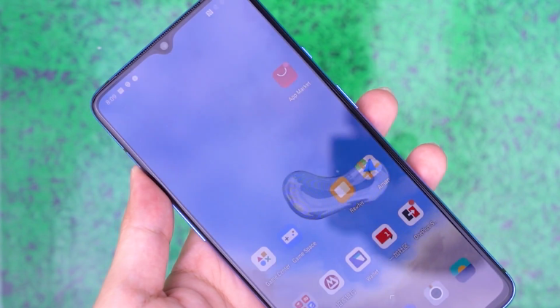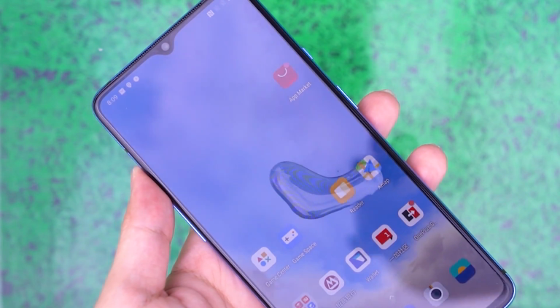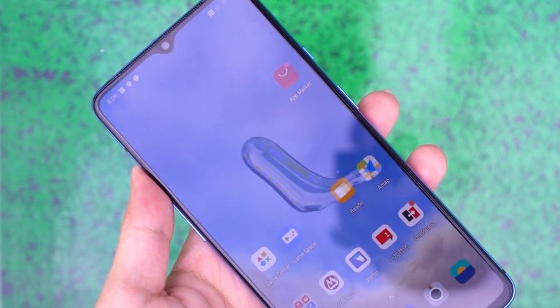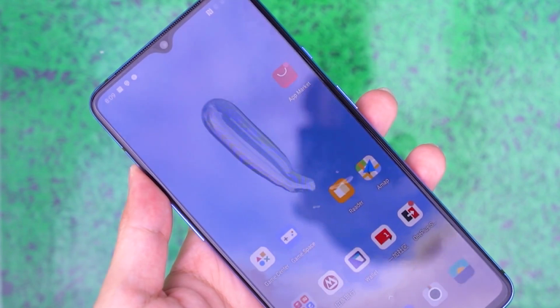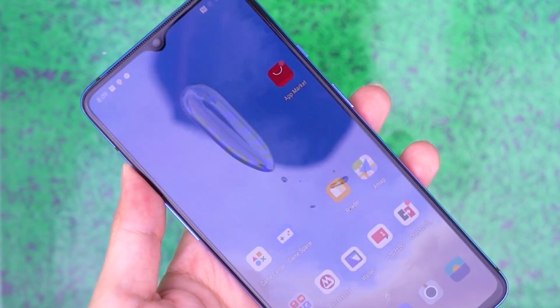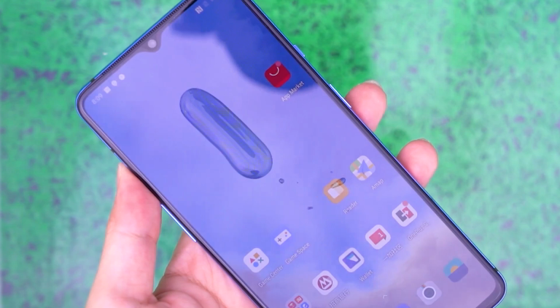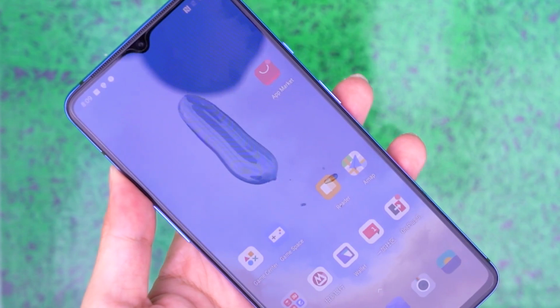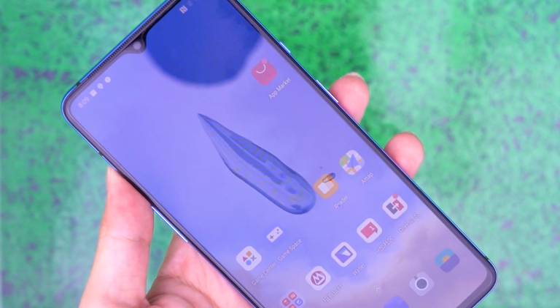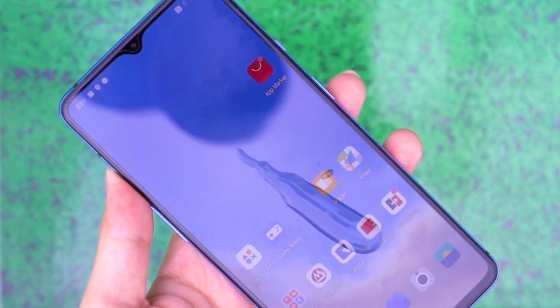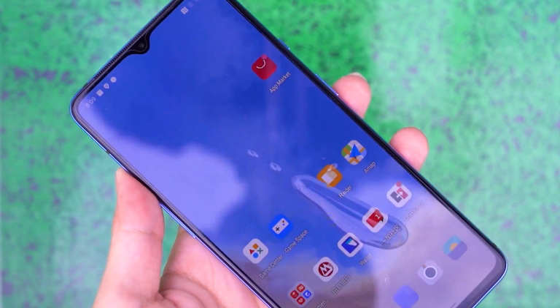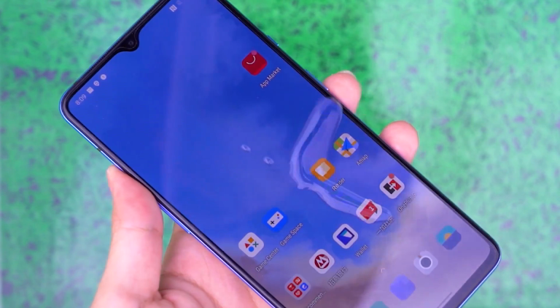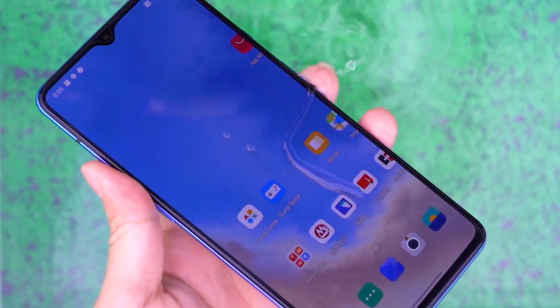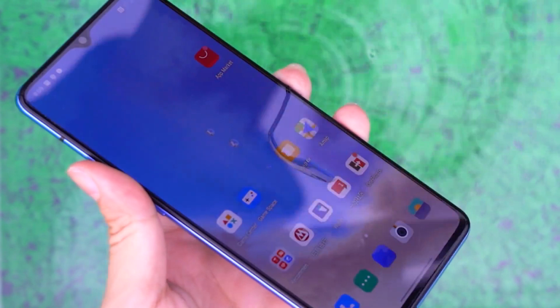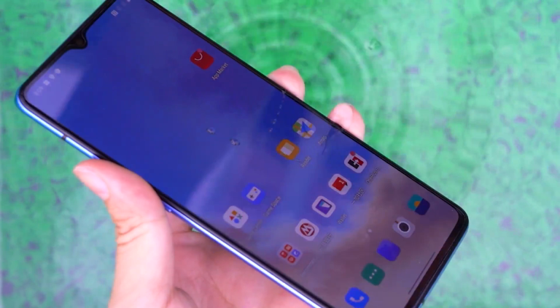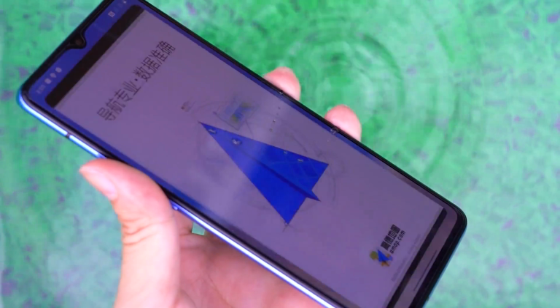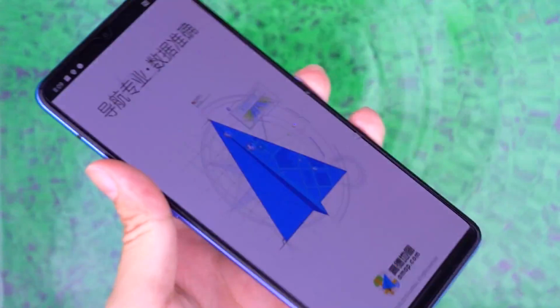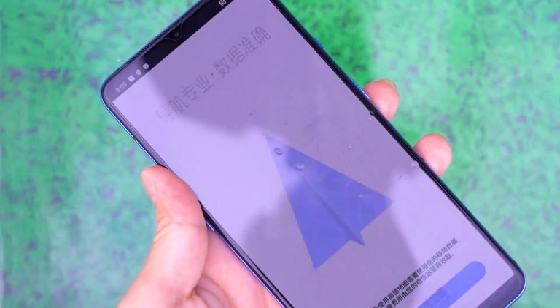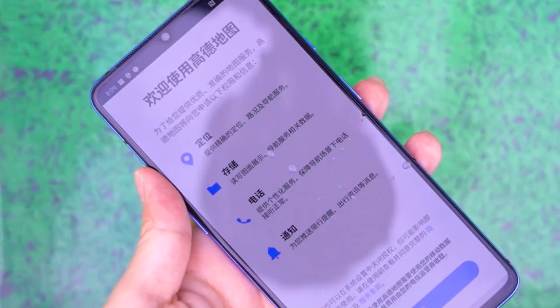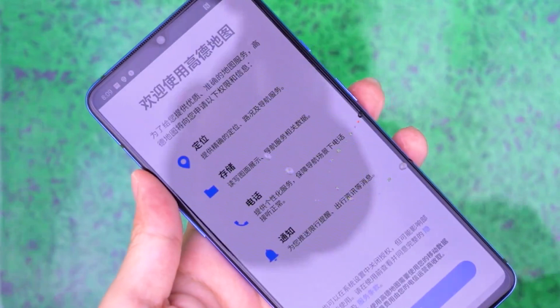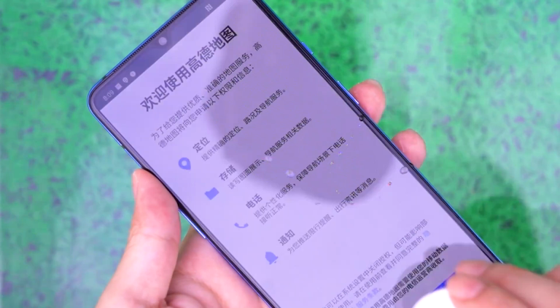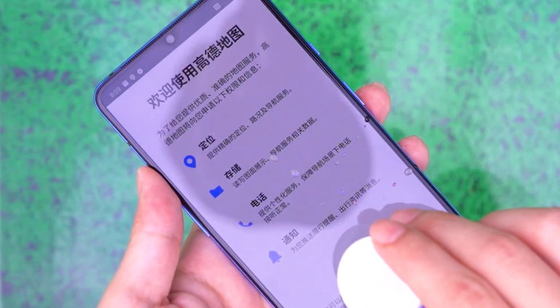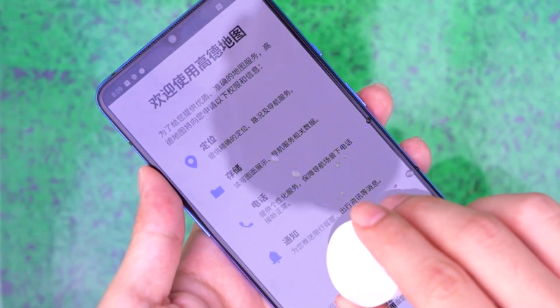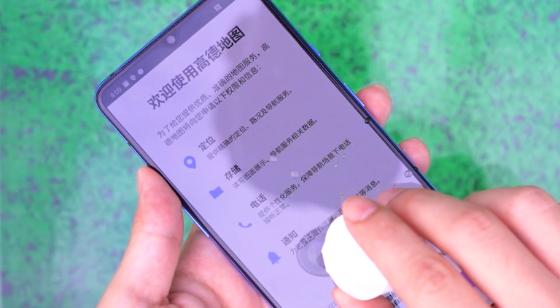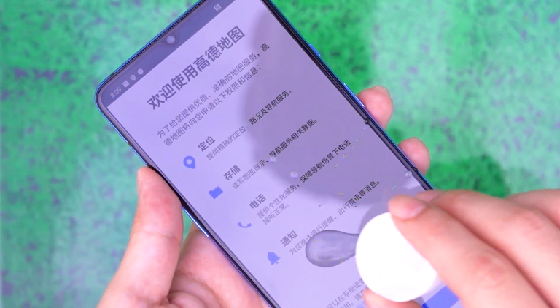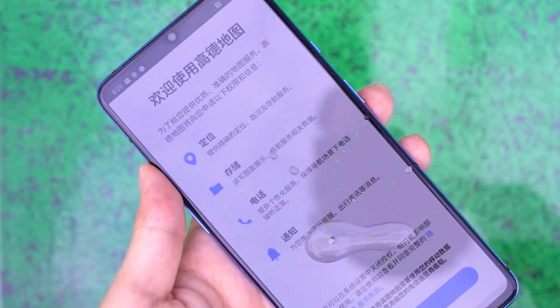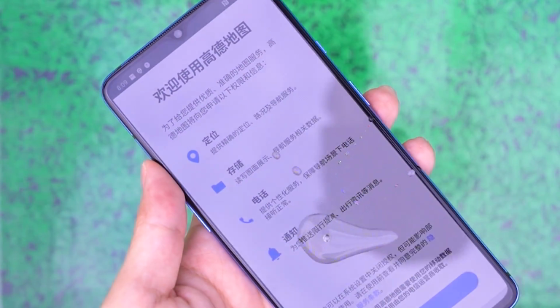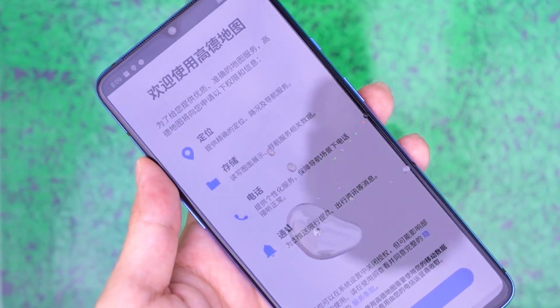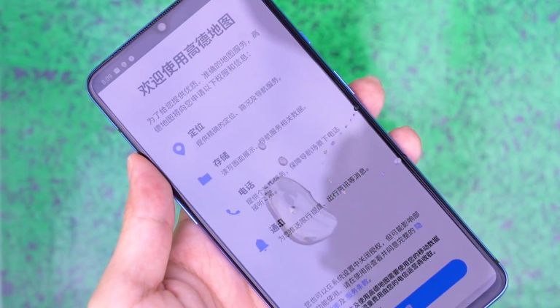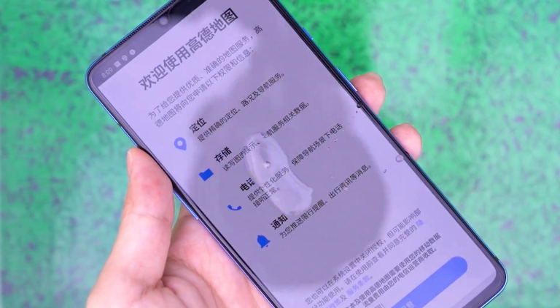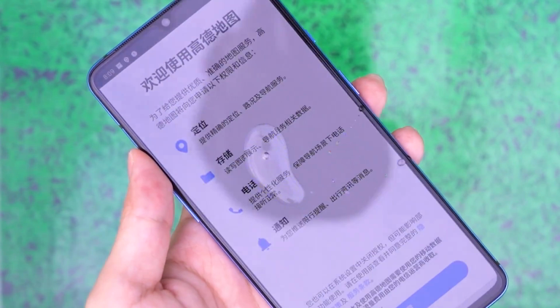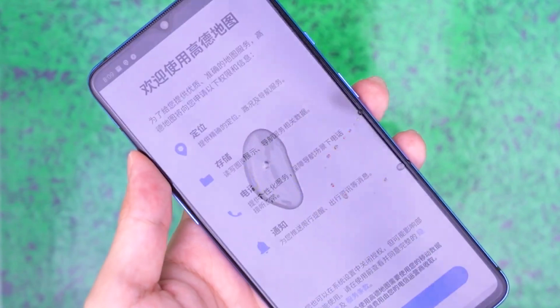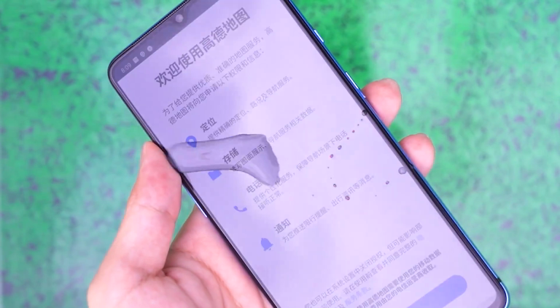We can see that the drainage layer effectively isolates the screen water by dropping water drops on the screen of the mobile phone.